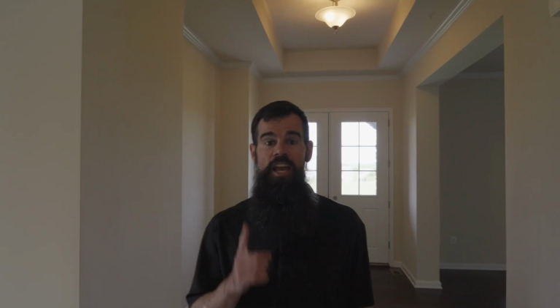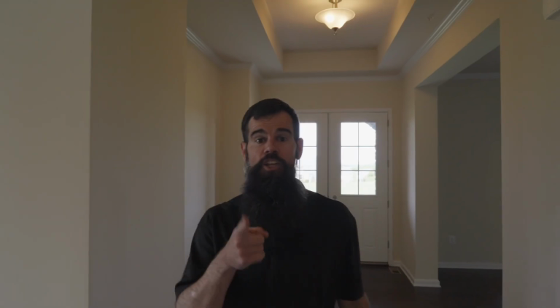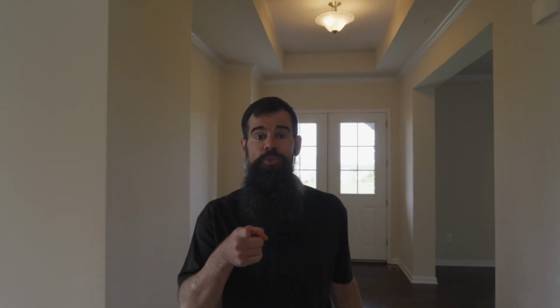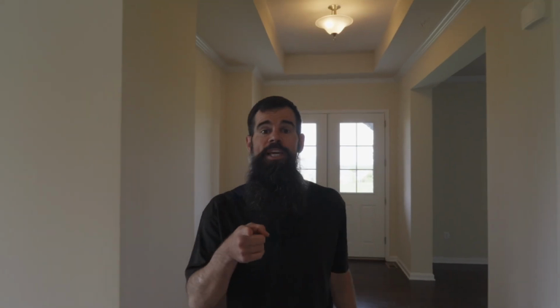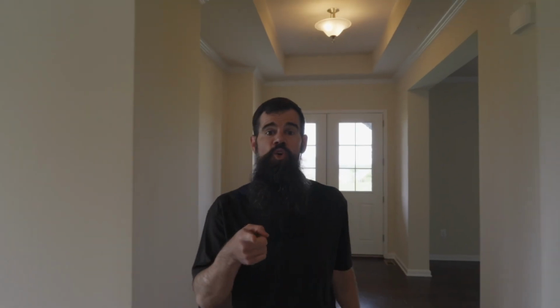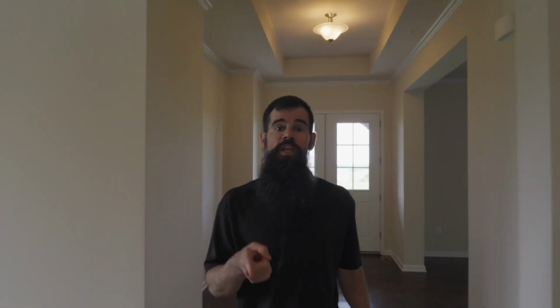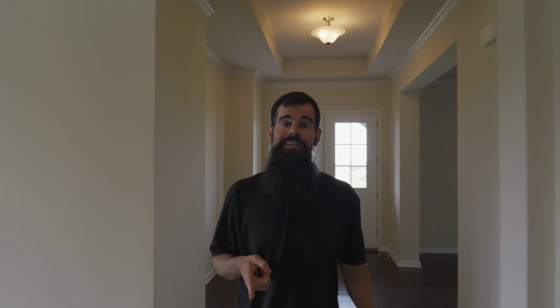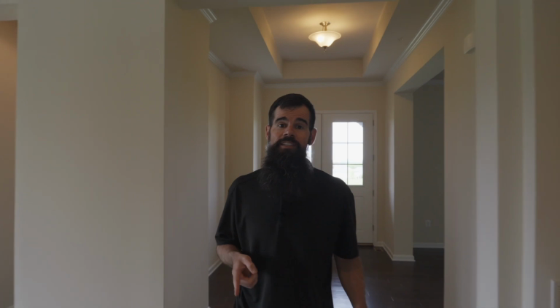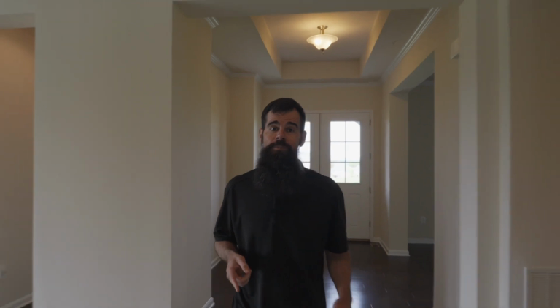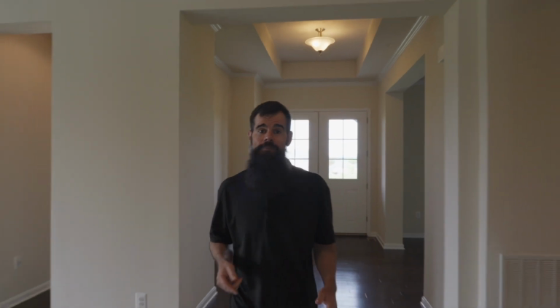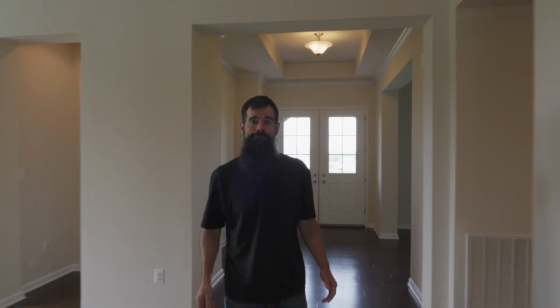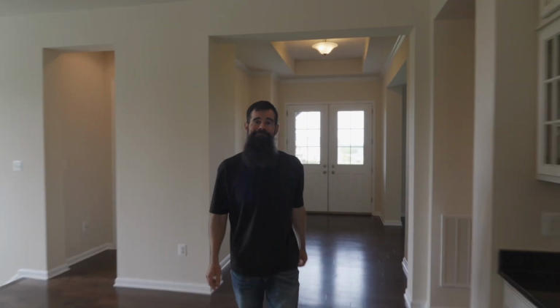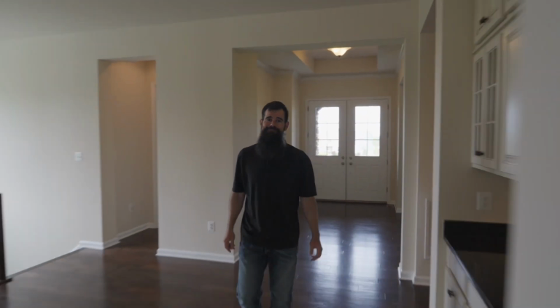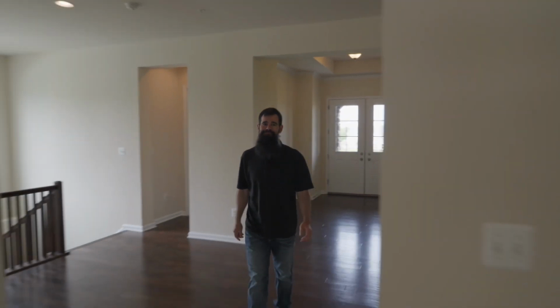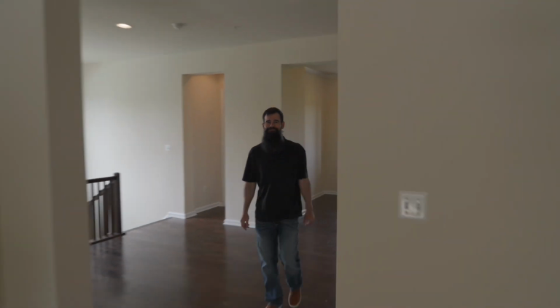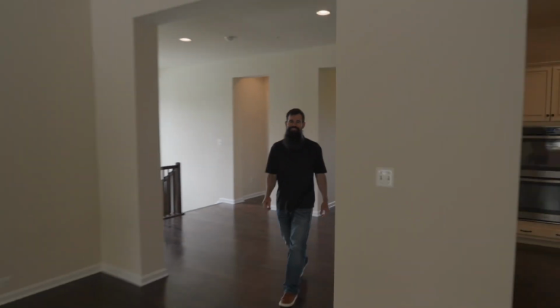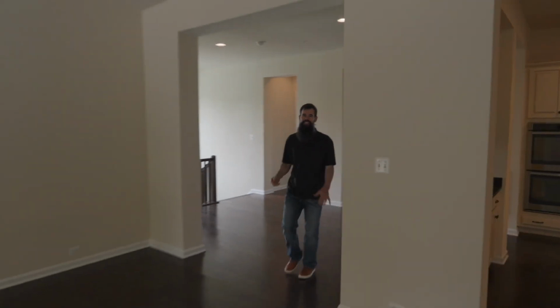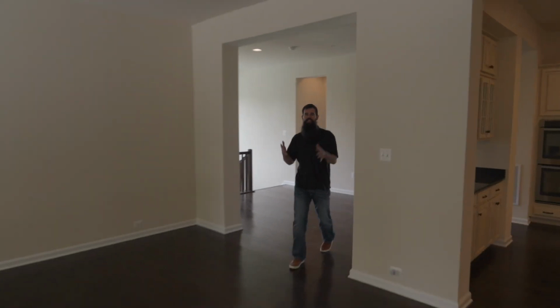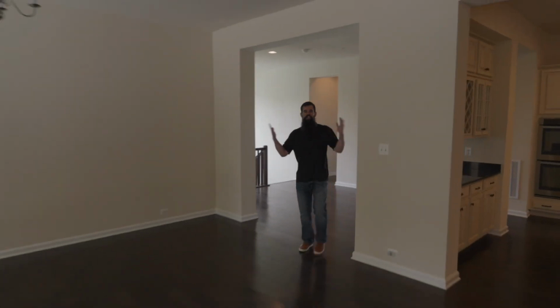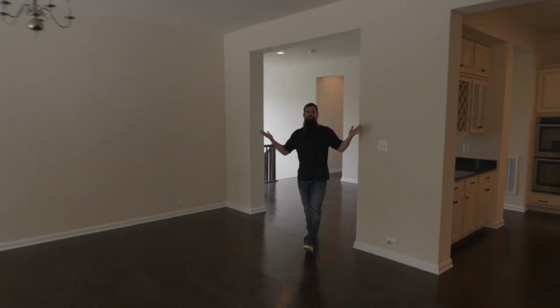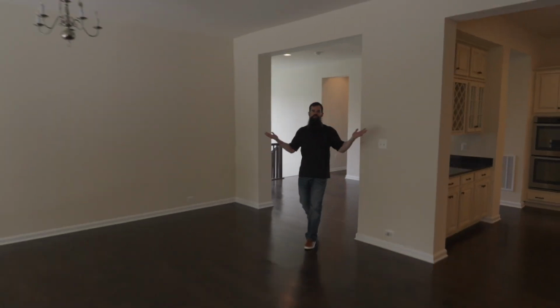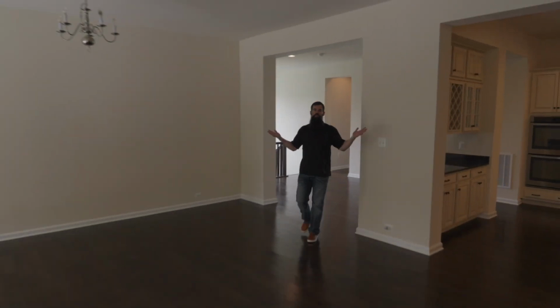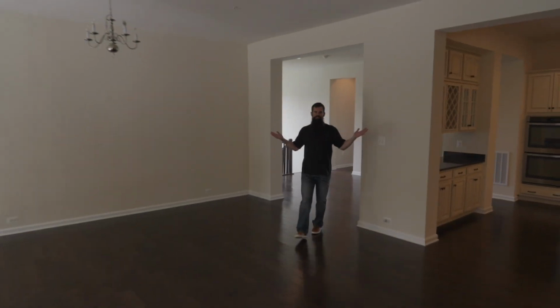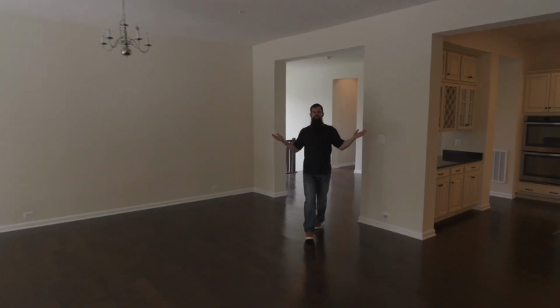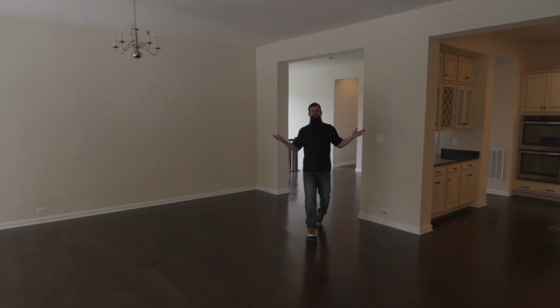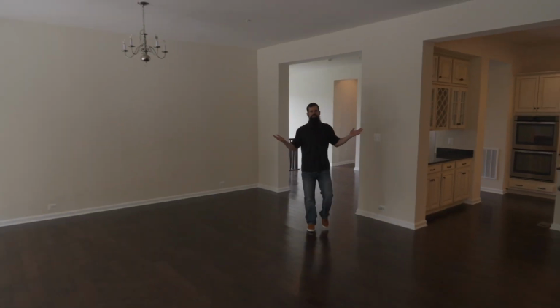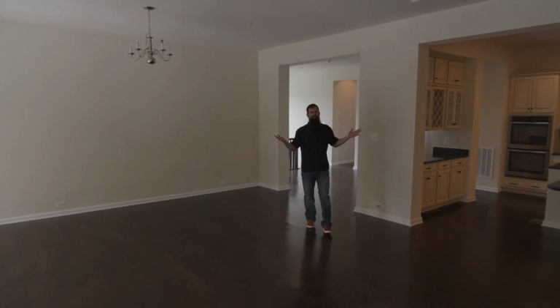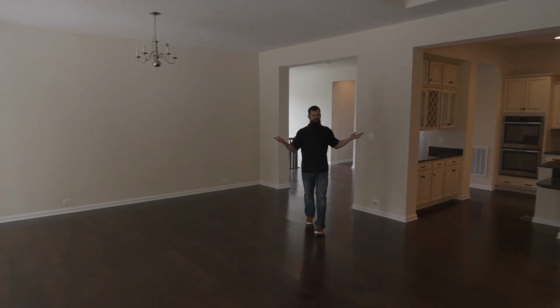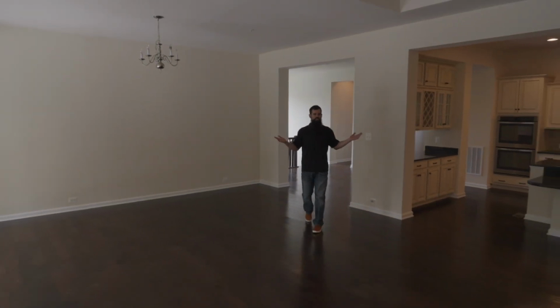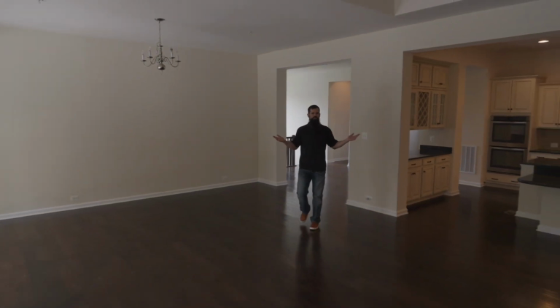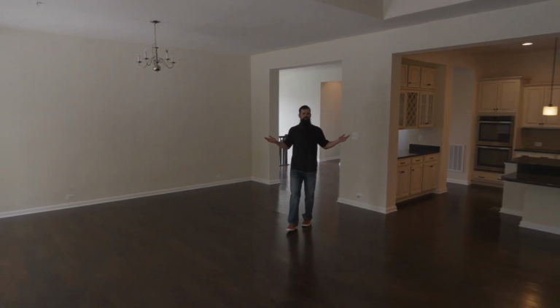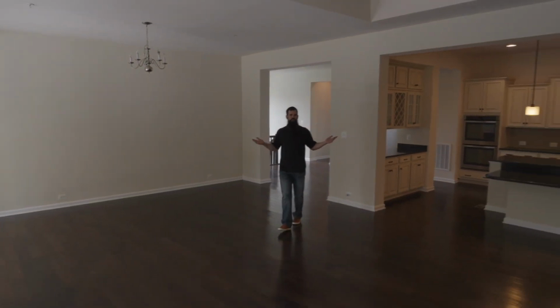Do you like open concept? We have it here. Is this enough space for you?